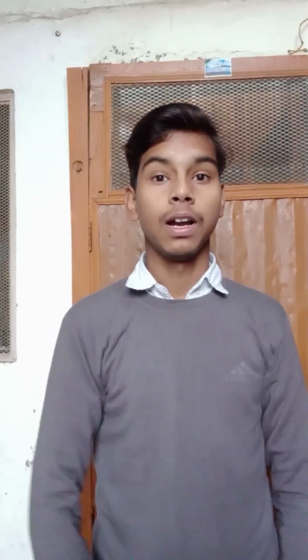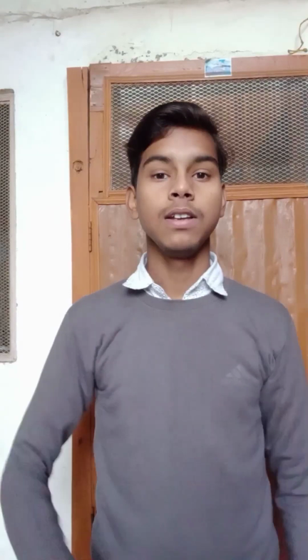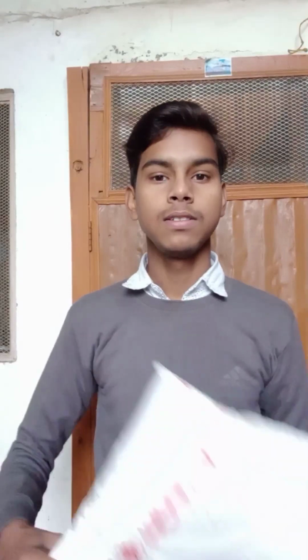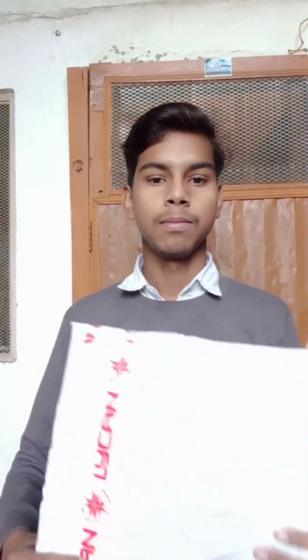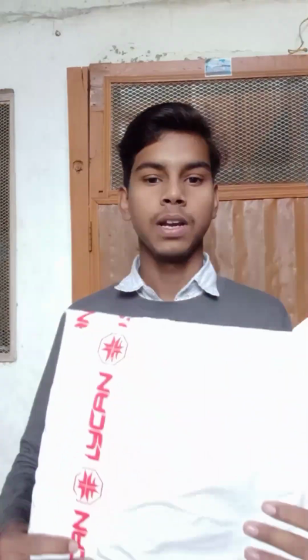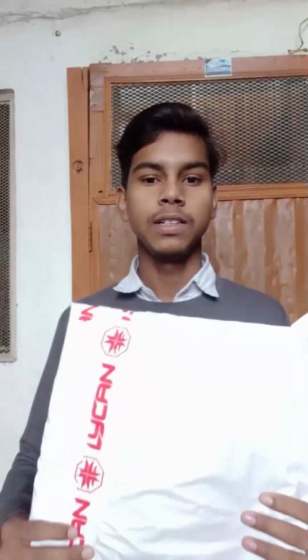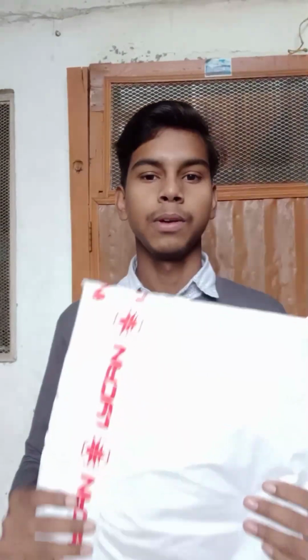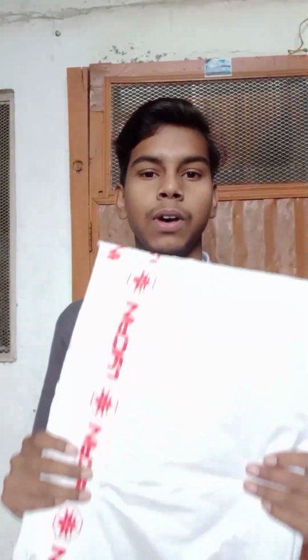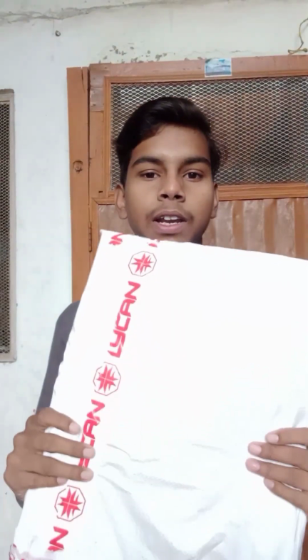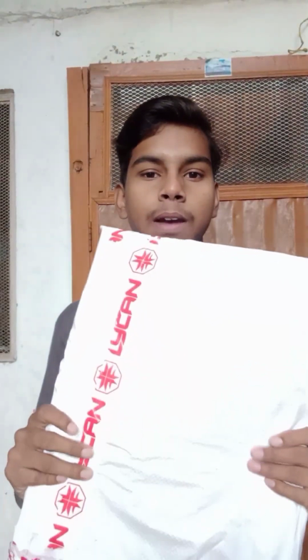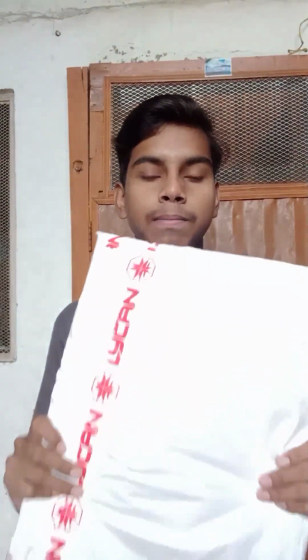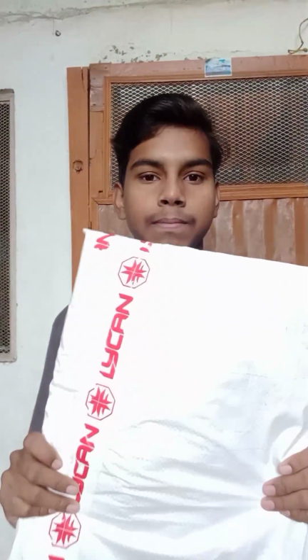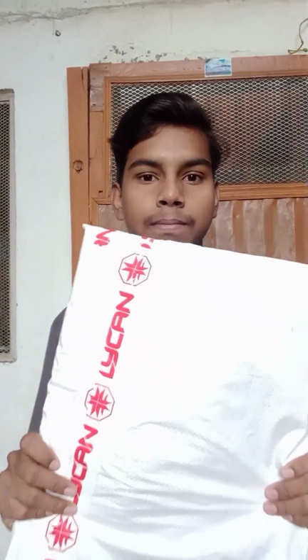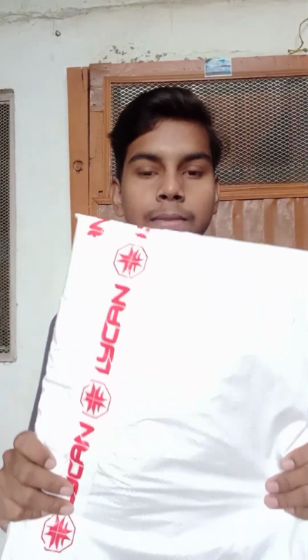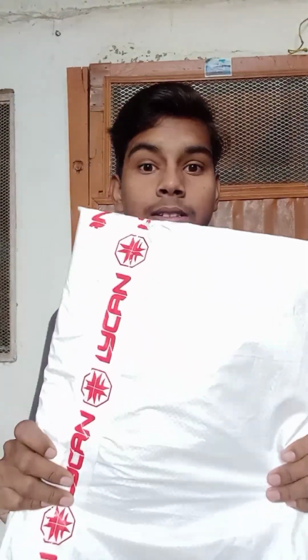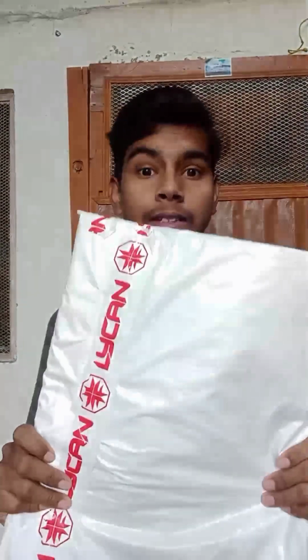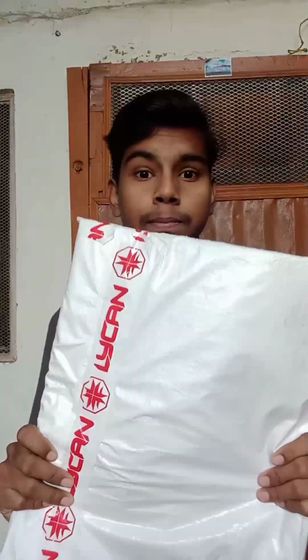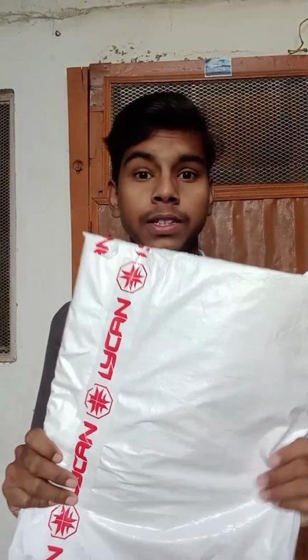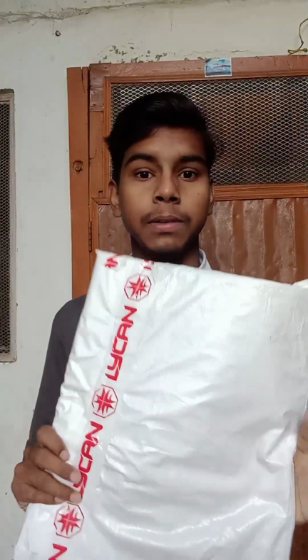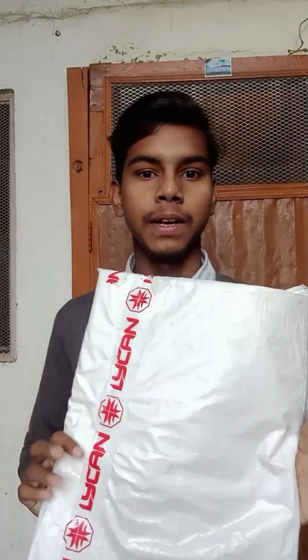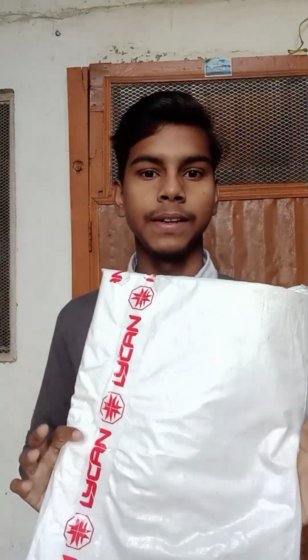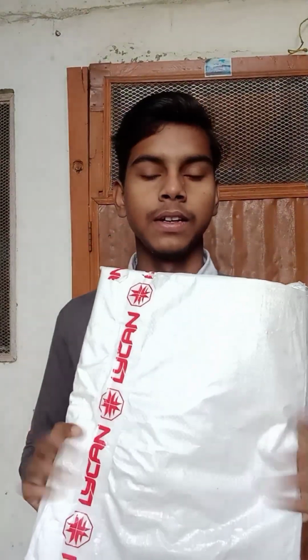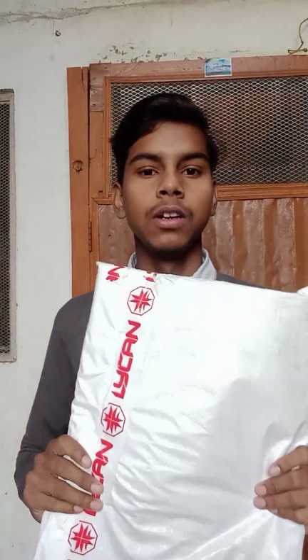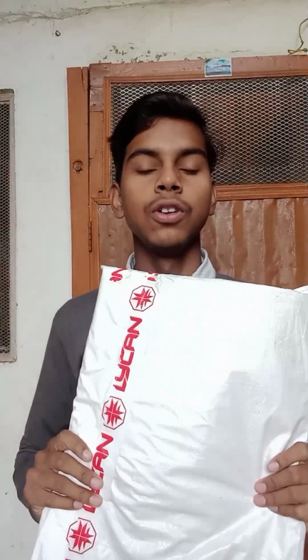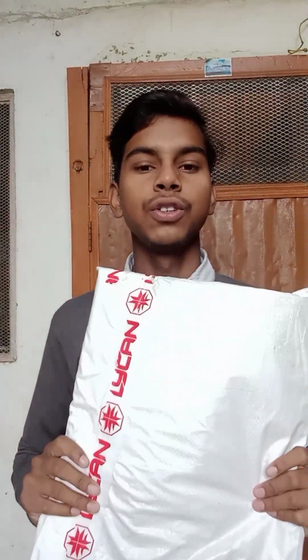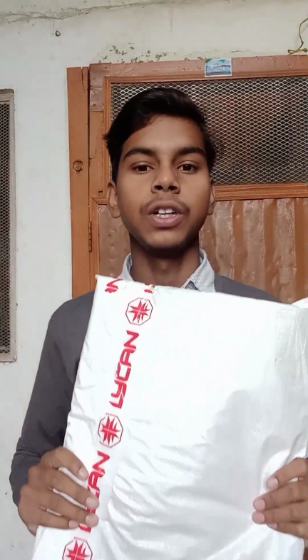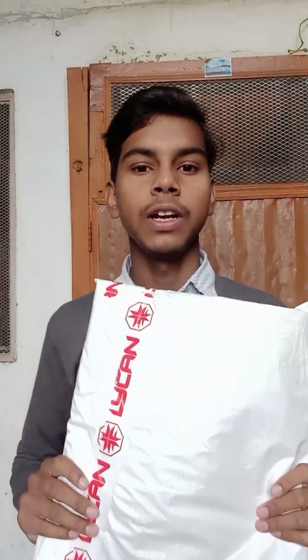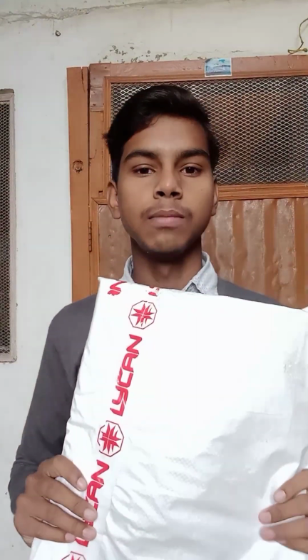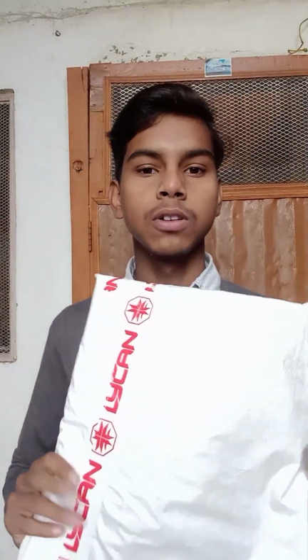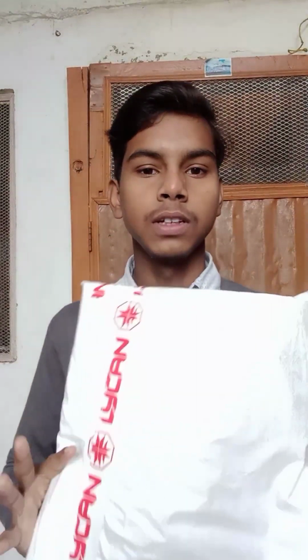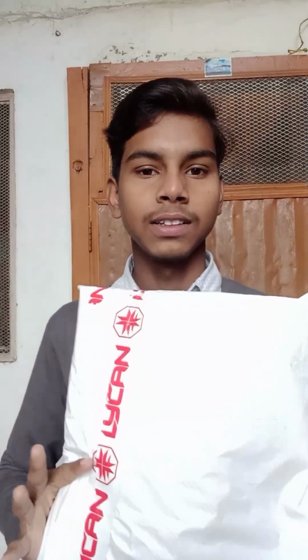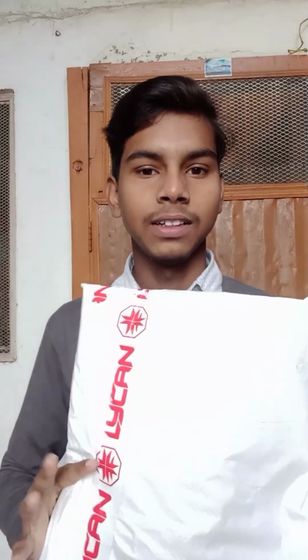Guys, we have already bought a must-it punching bag, so let's unbox it.